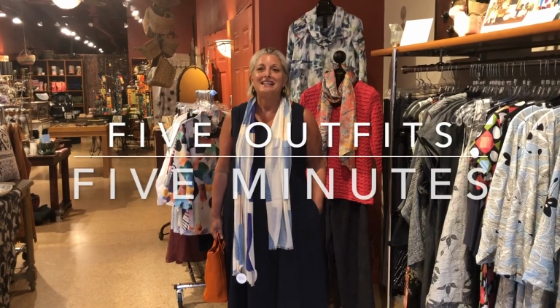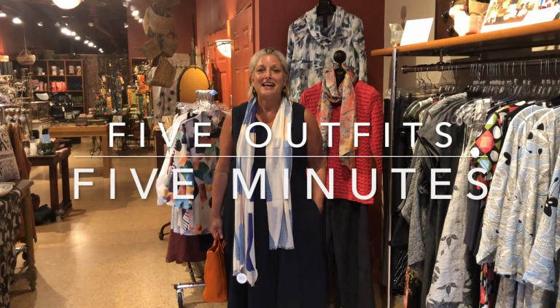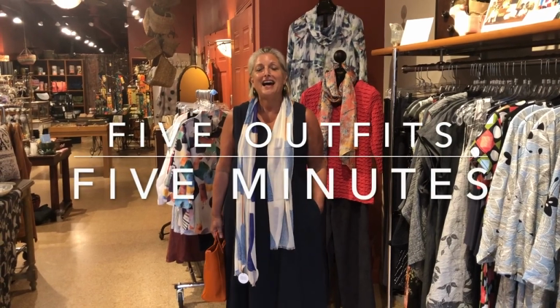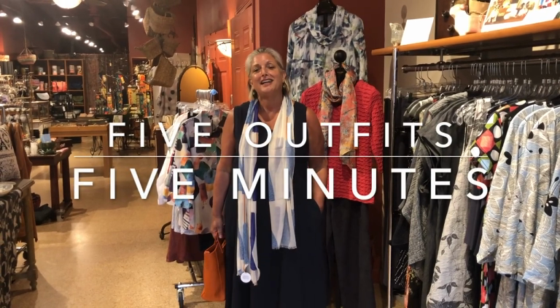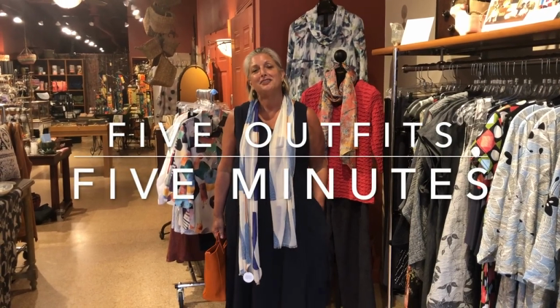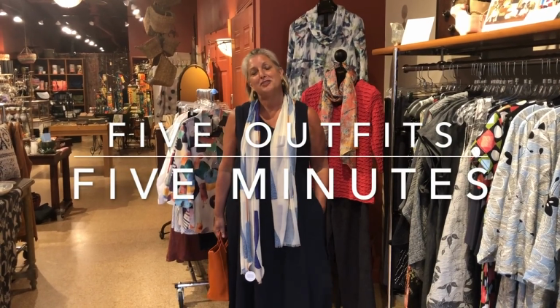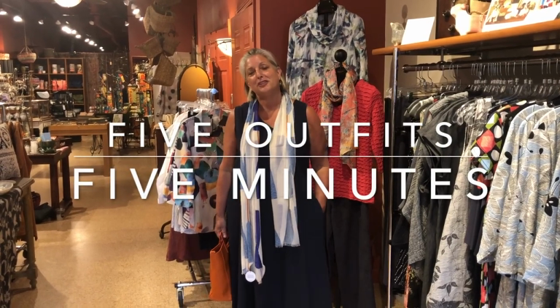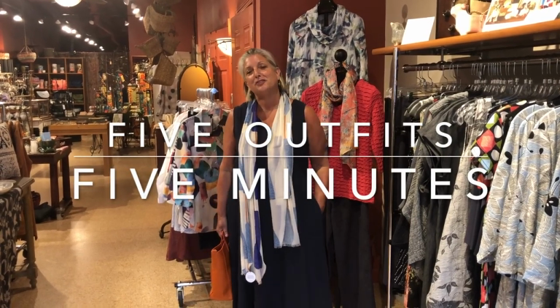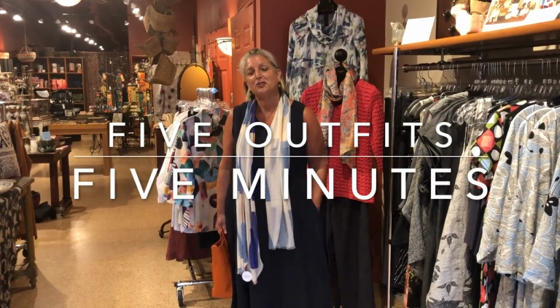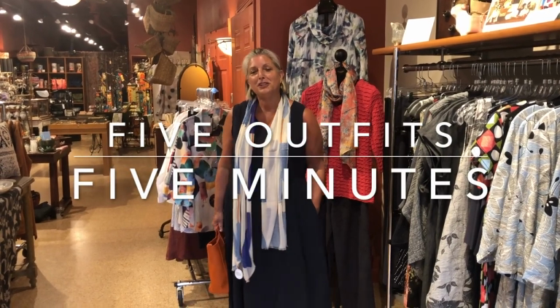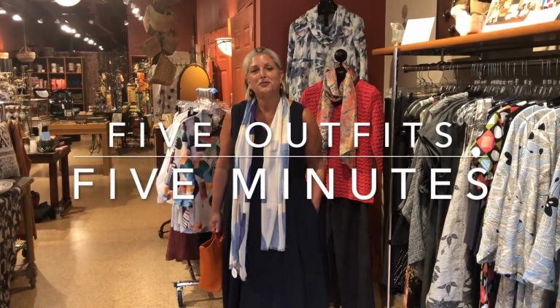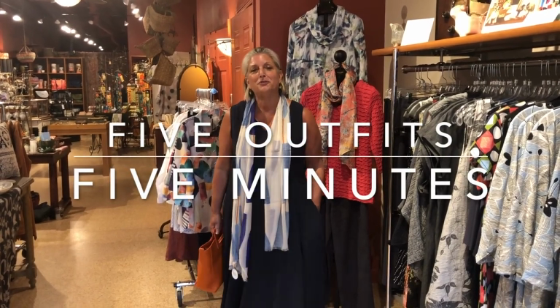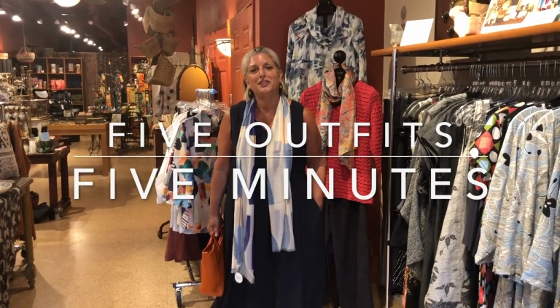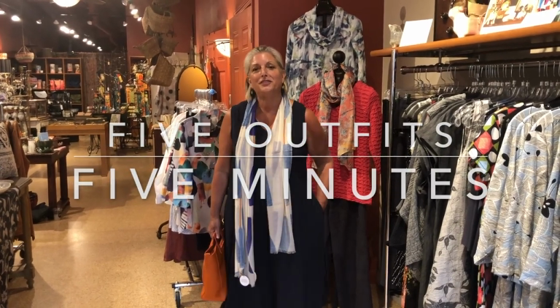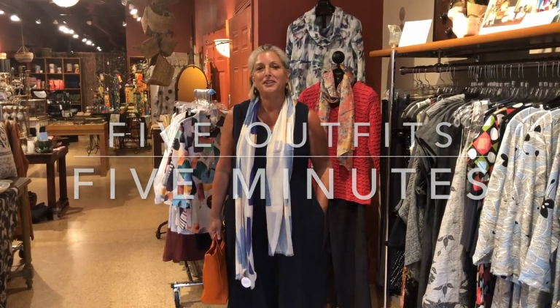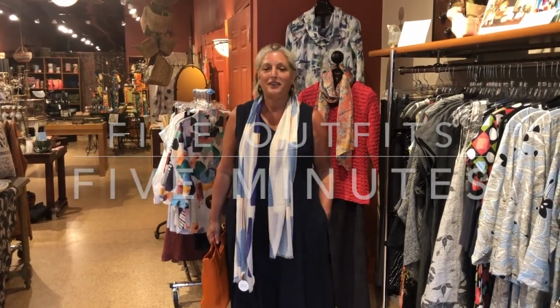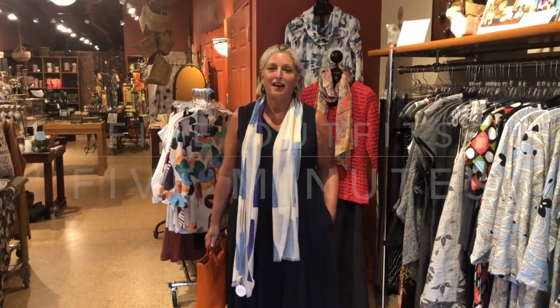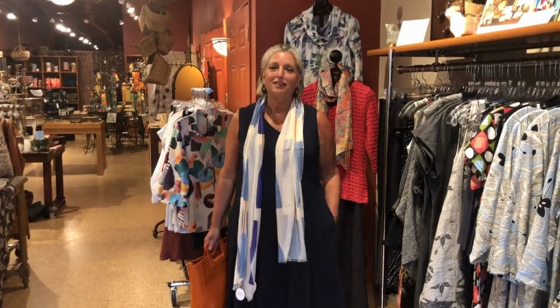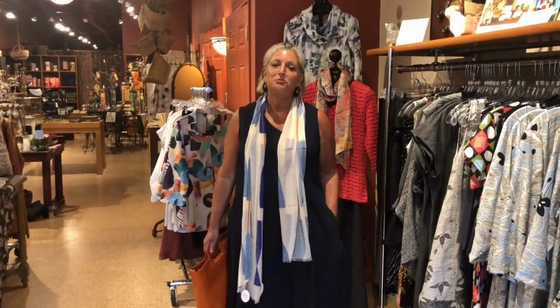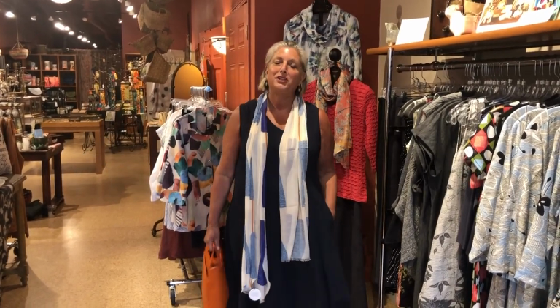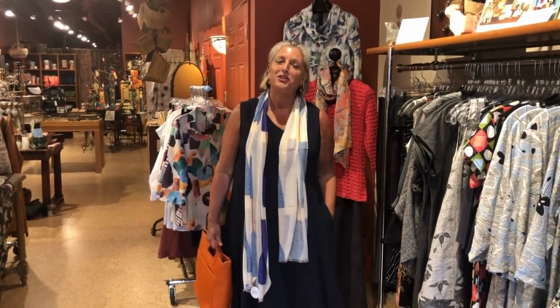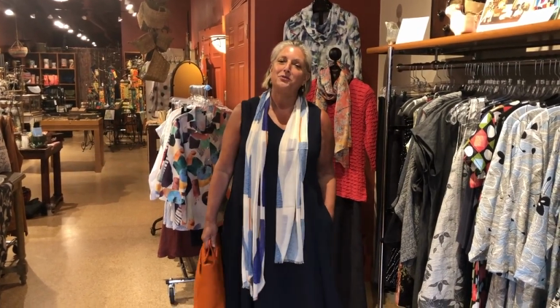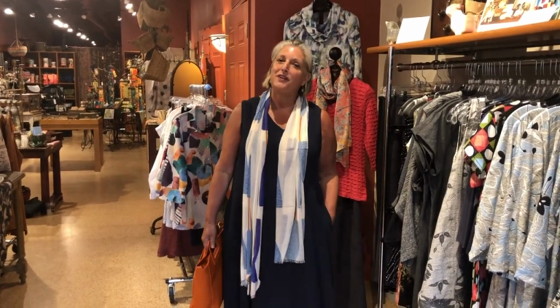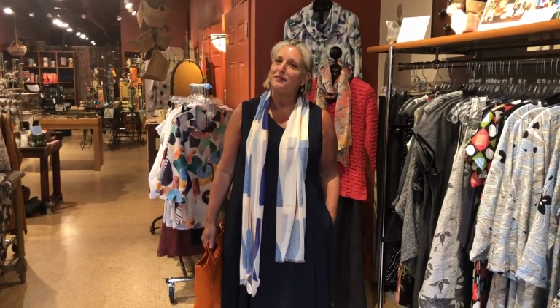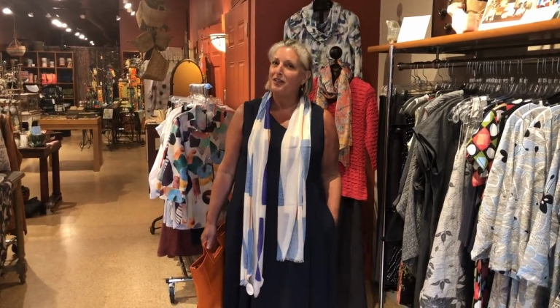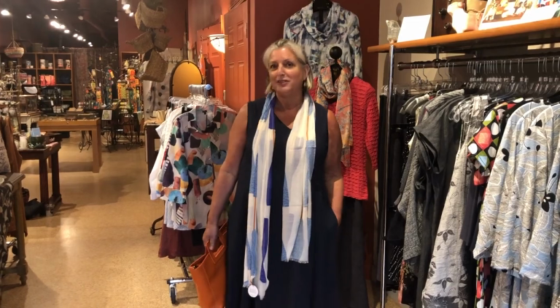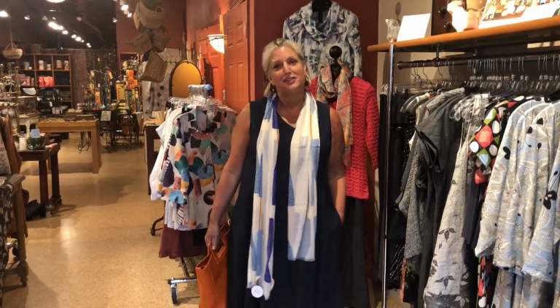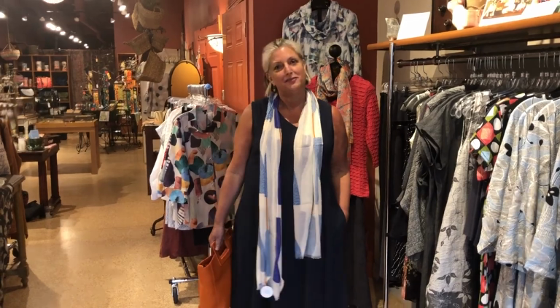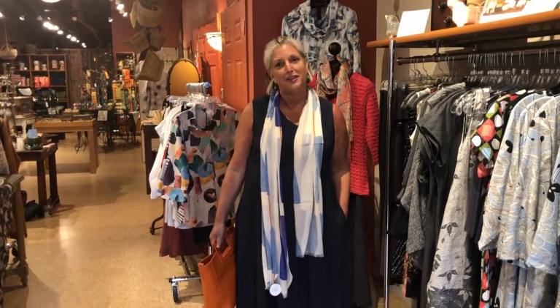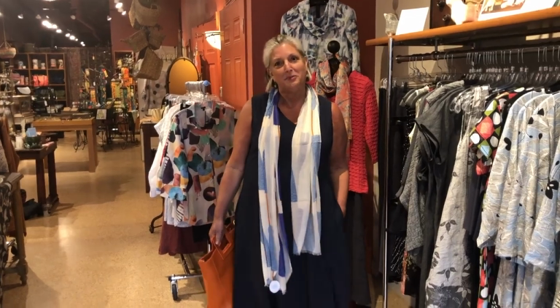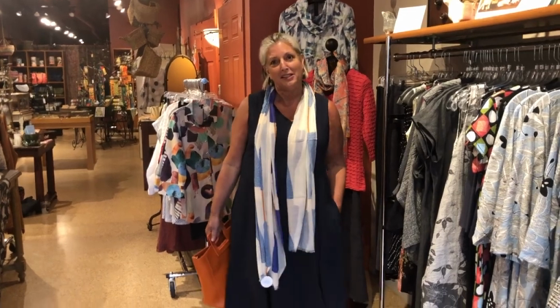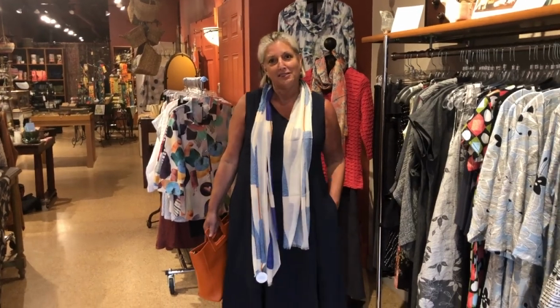Hi, this is Chris from Vinny Vidi Vale bringing you Five Outfits in Five Minutes.